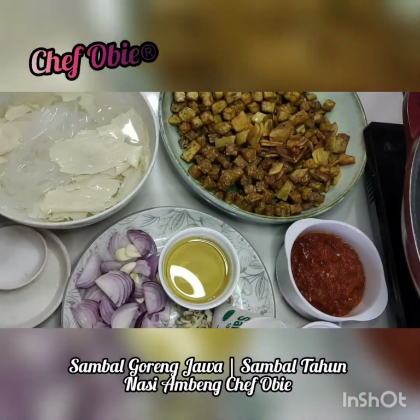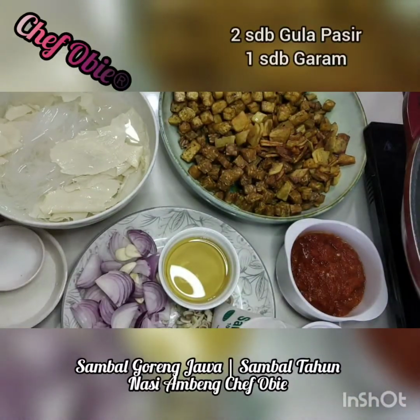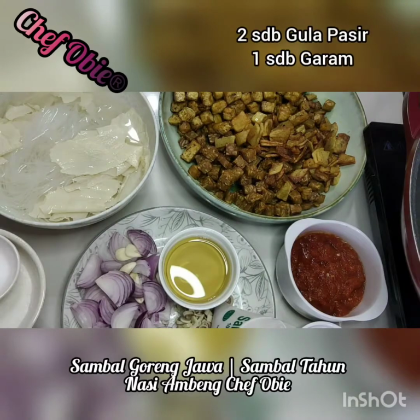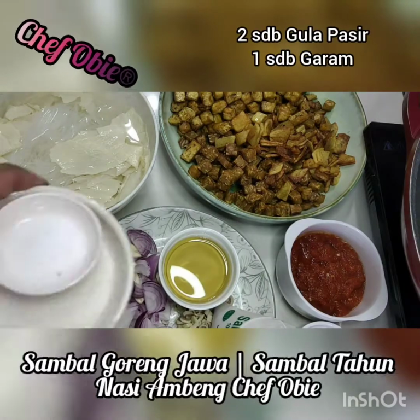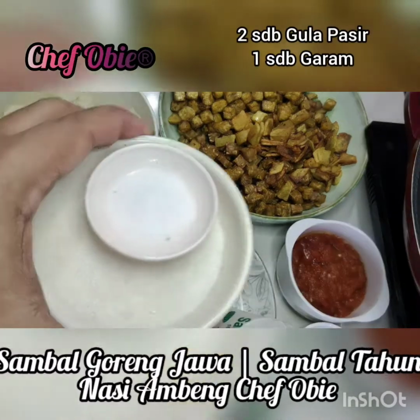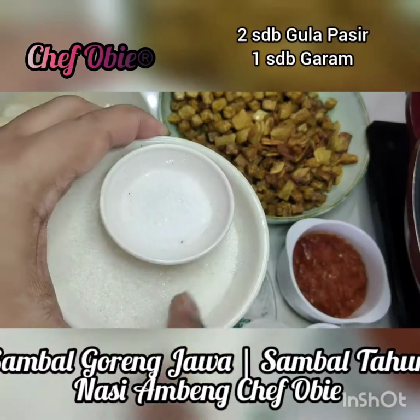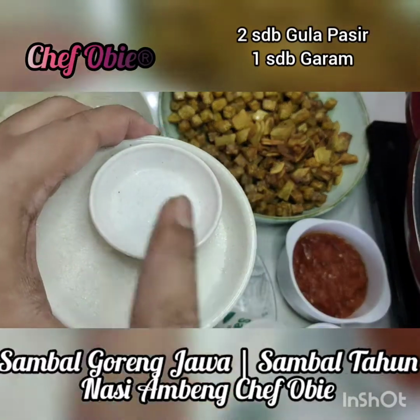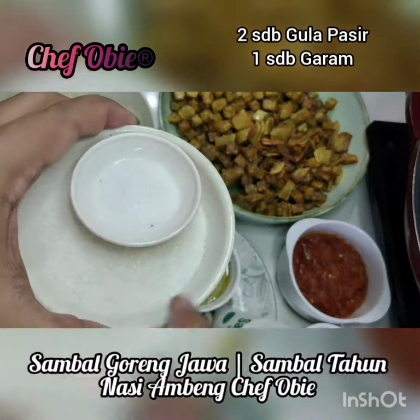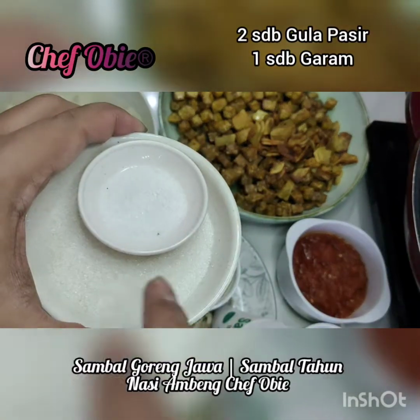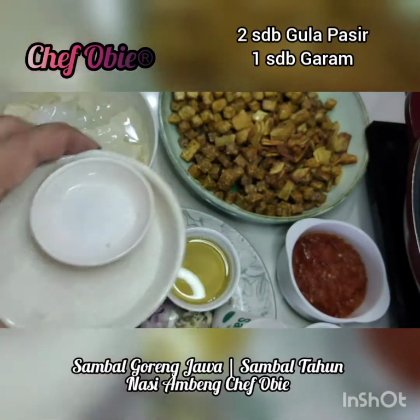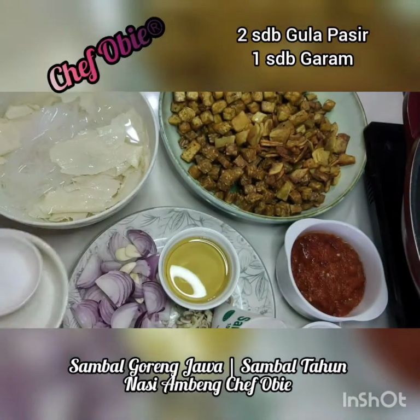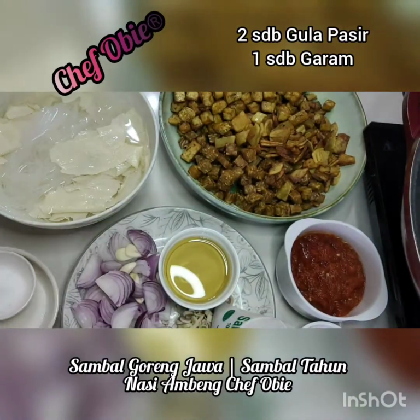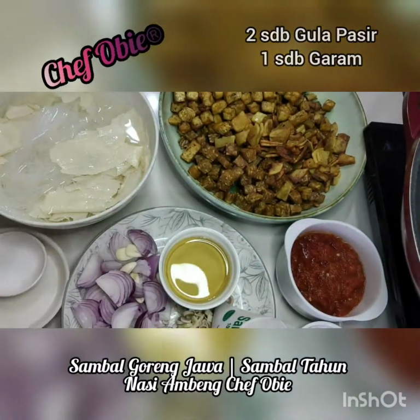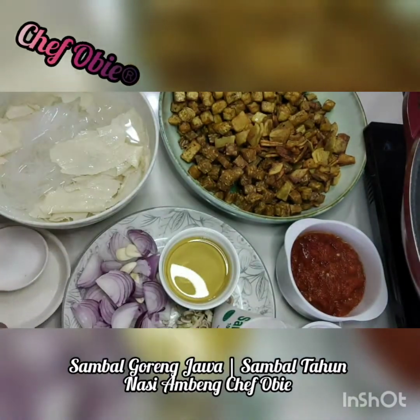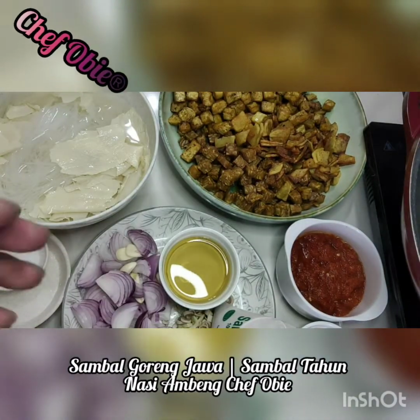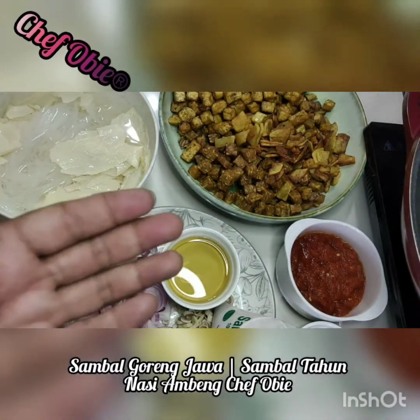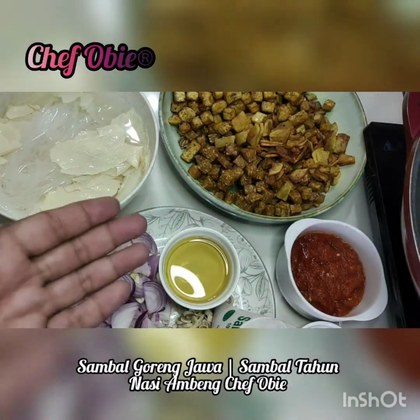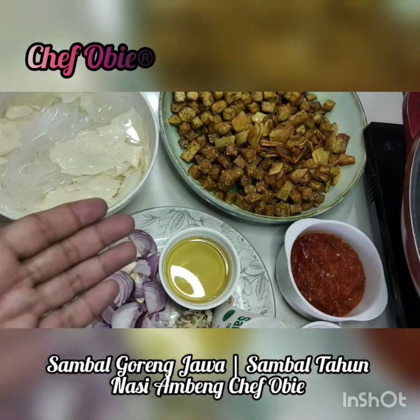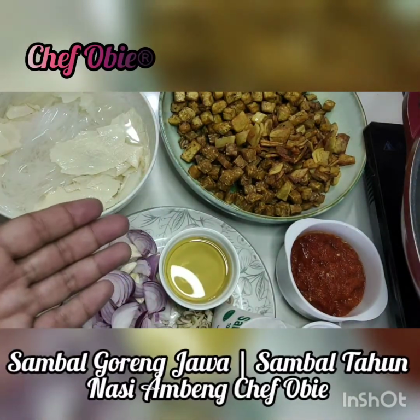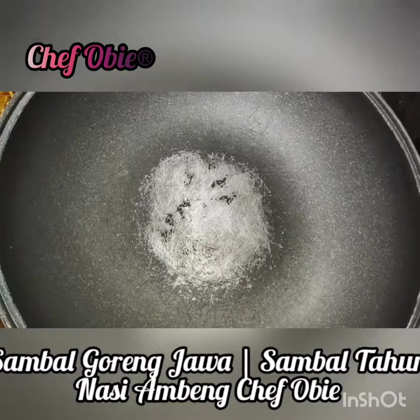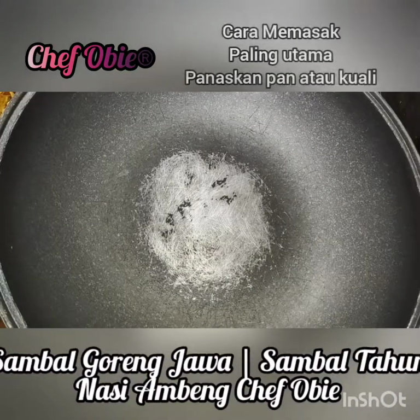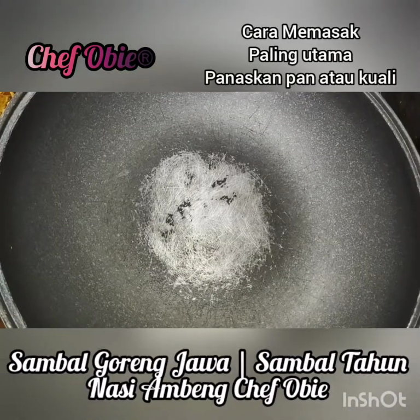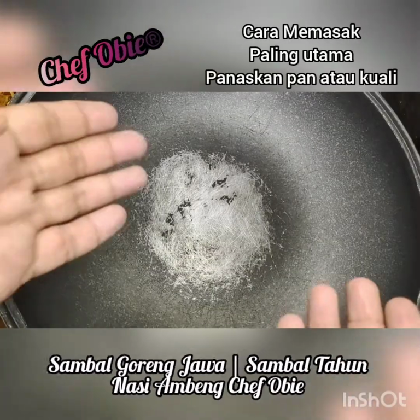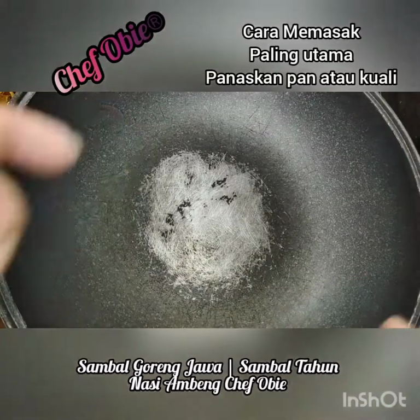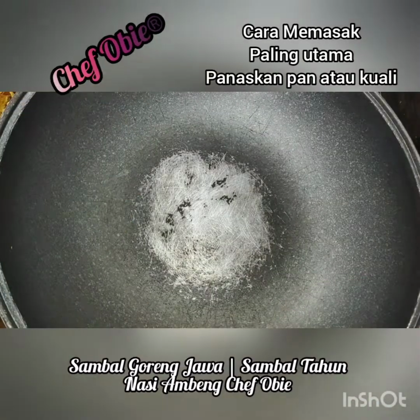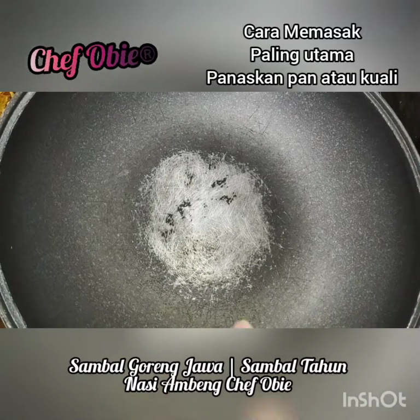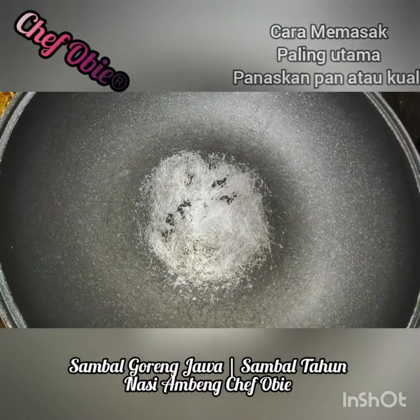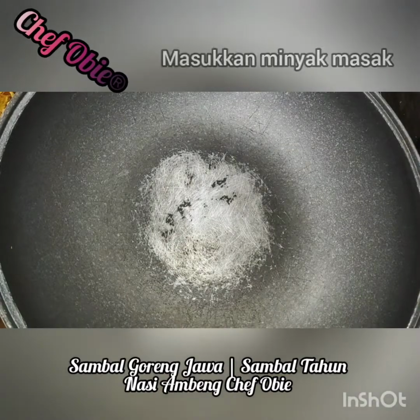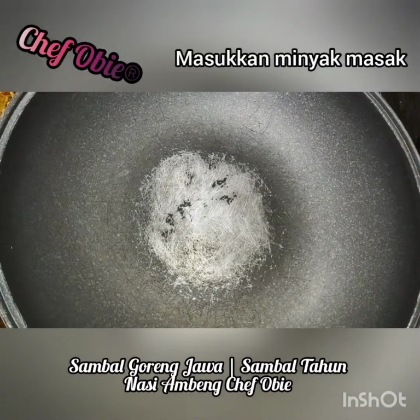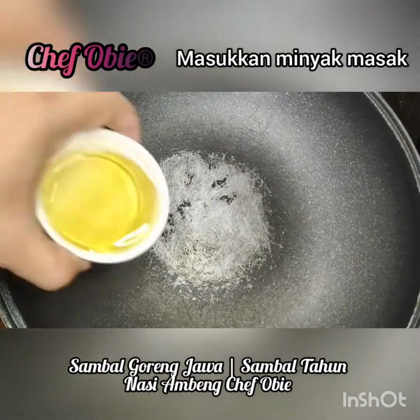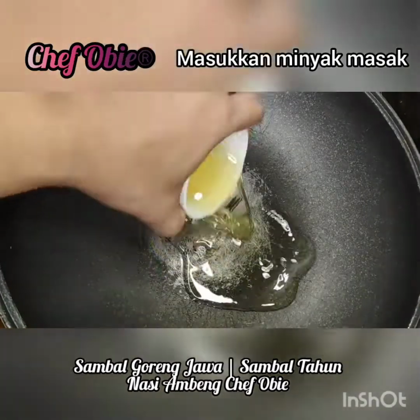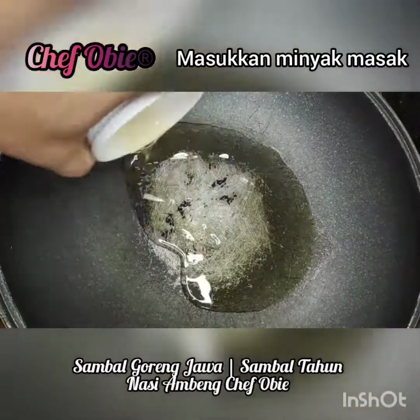Sebagai perasa dan lemak: dua sudu besar gula pasir dan satu sudu garam. Ni sahaja bahannya. Cara masak — panaskan pan, masukkan minyak masak.